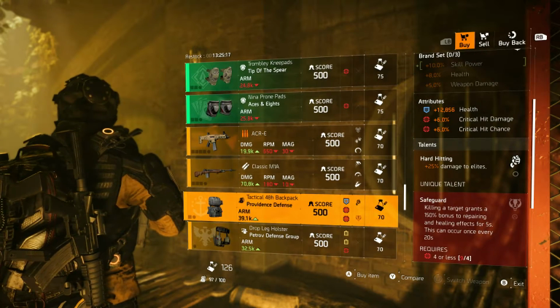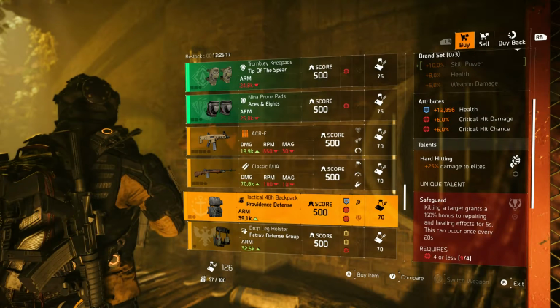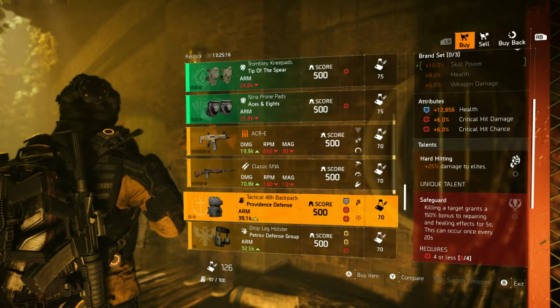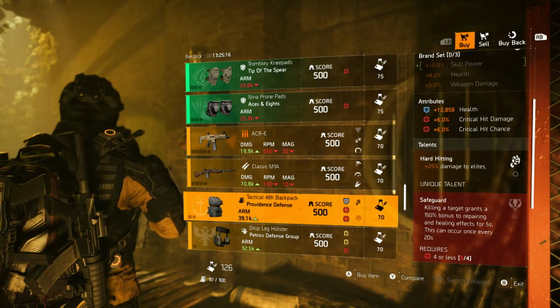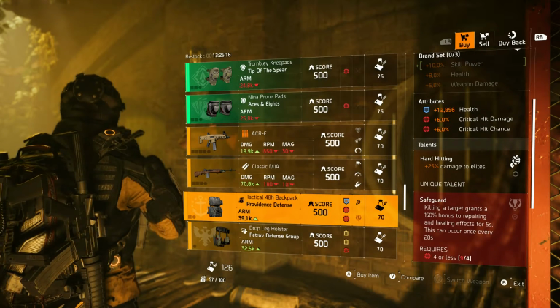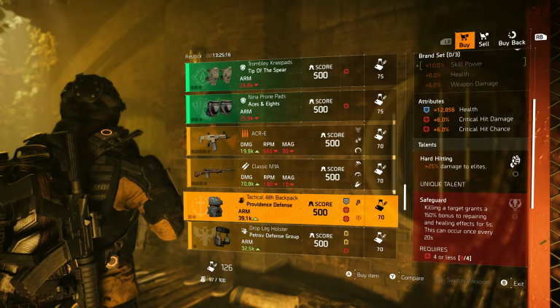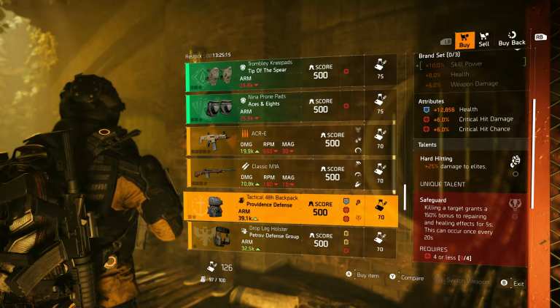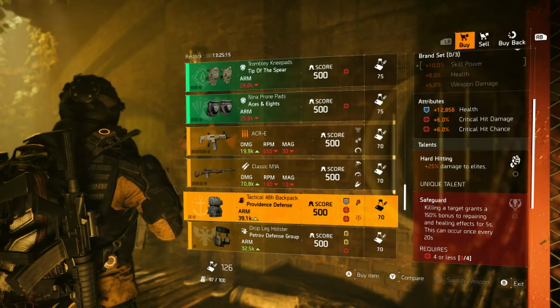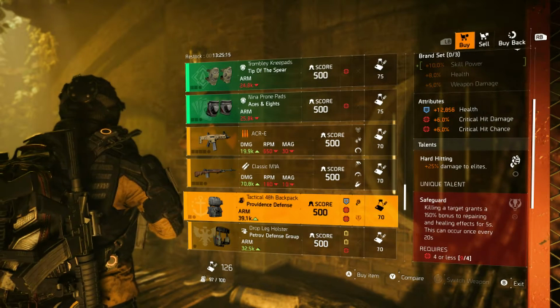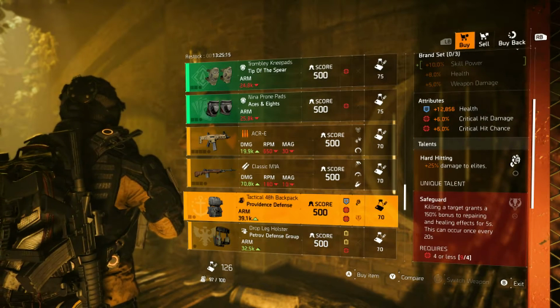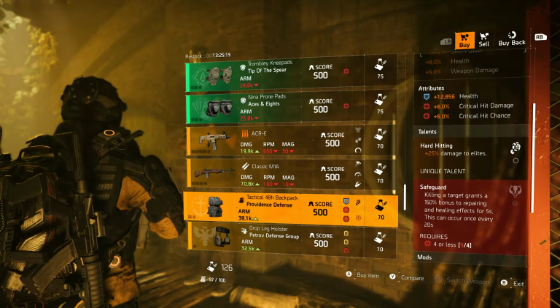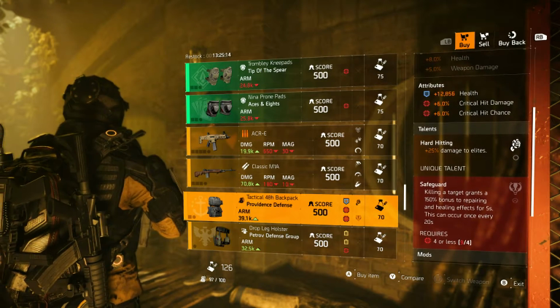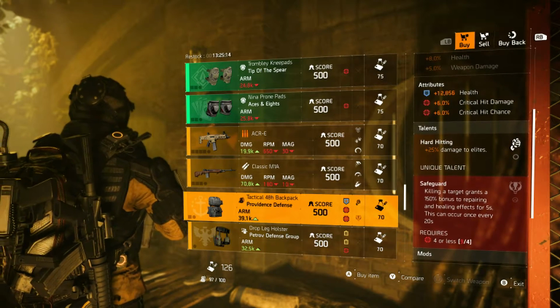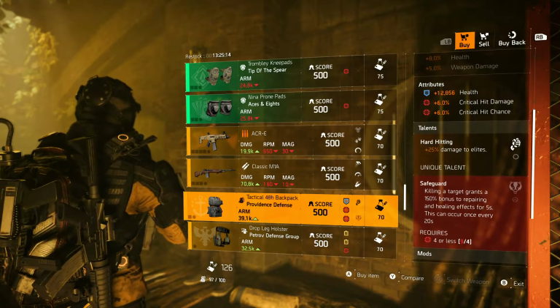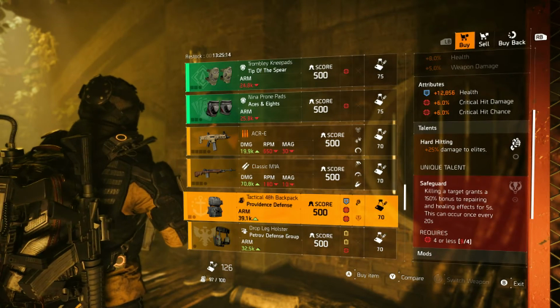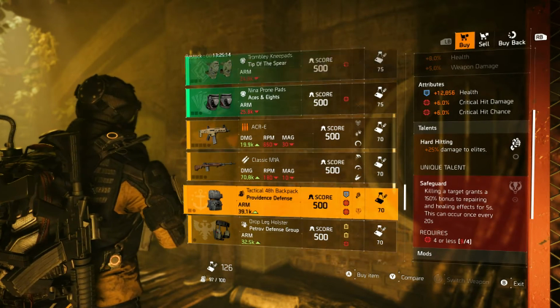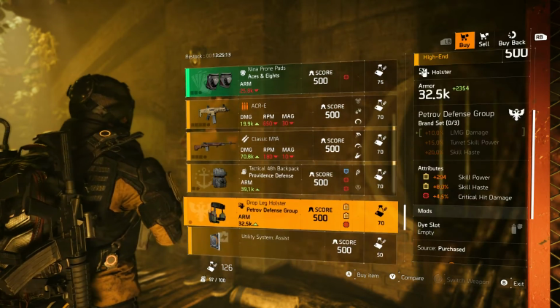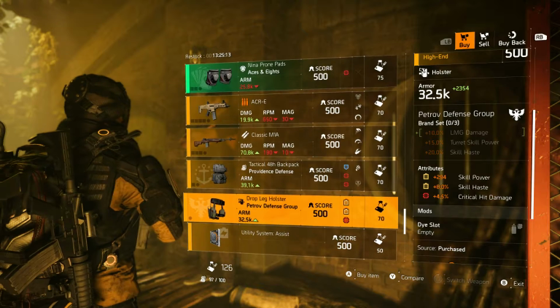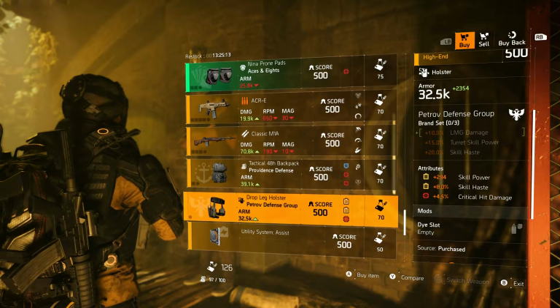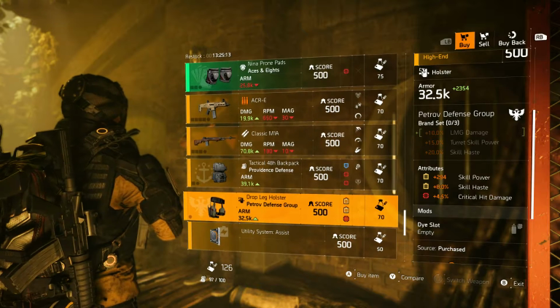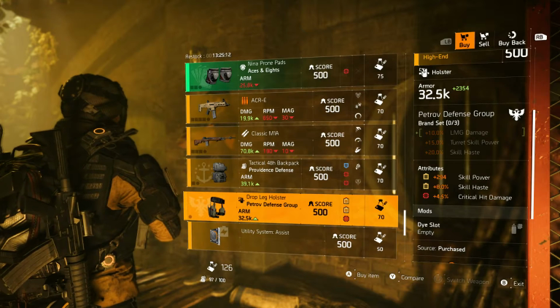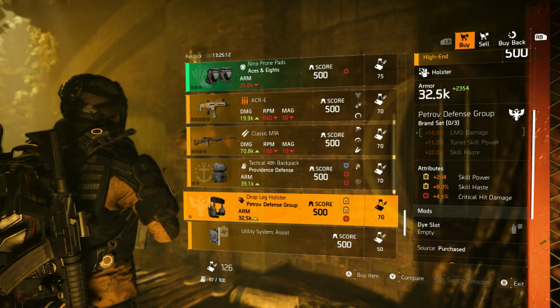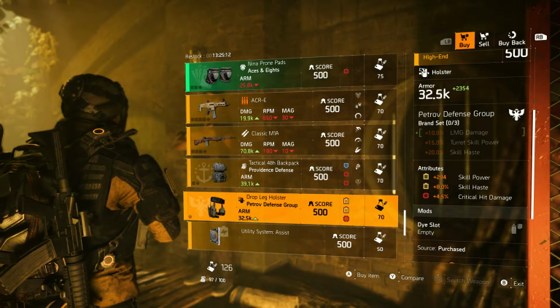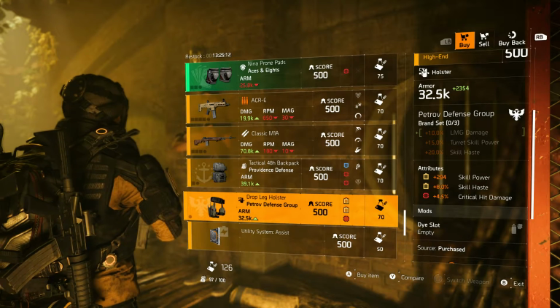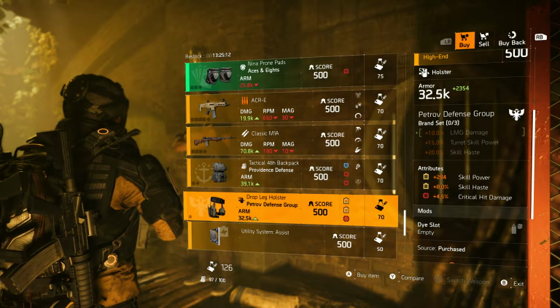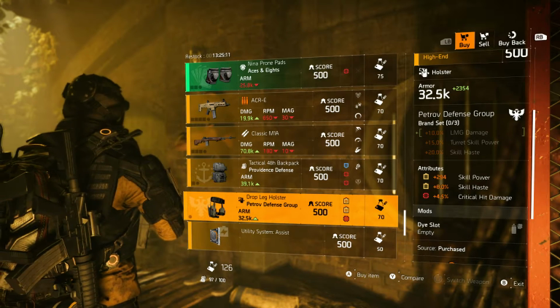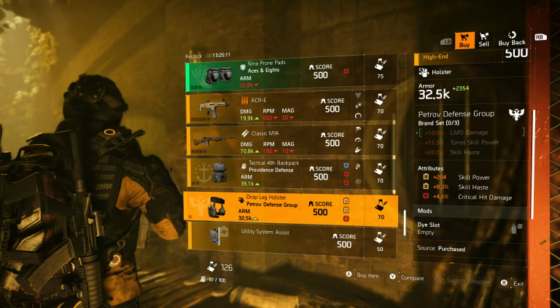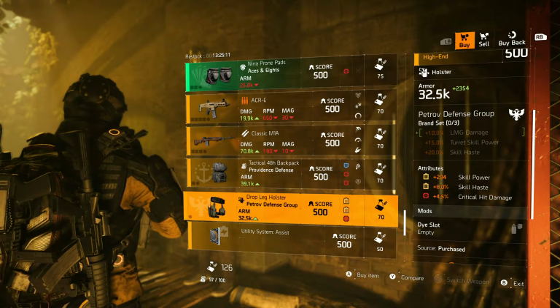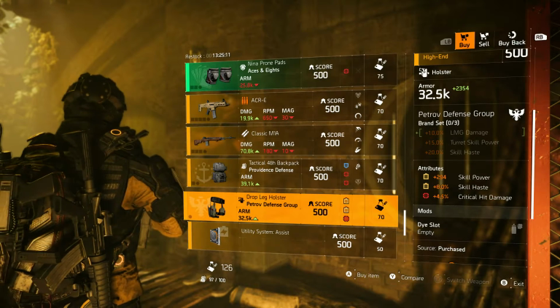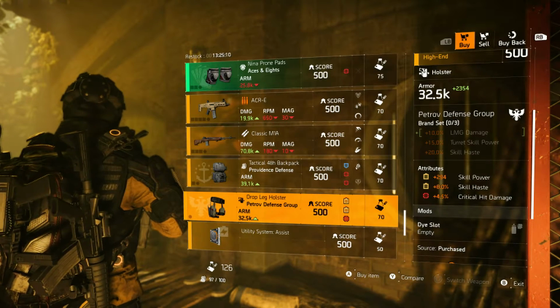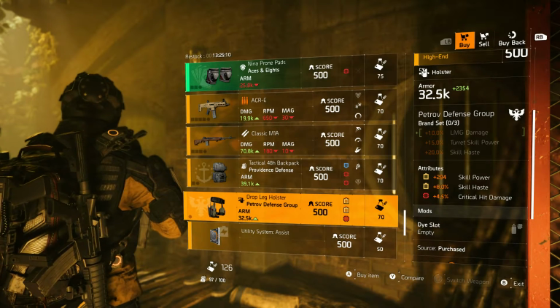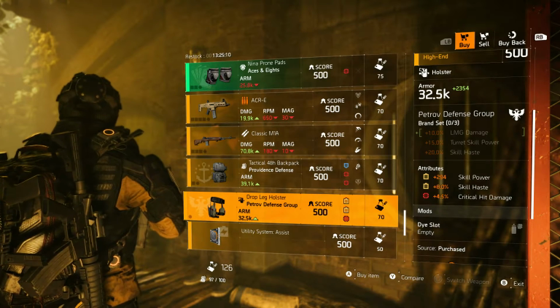Providence Backpack with Health, Crit Damage, Crit Chance, Hard-Hitting, and Safeguard. Providence Holster with Skill Power, Skill Haste, and Crit Damage.